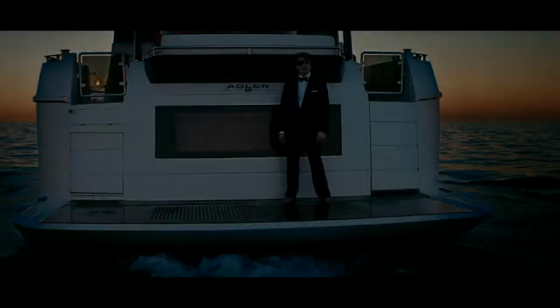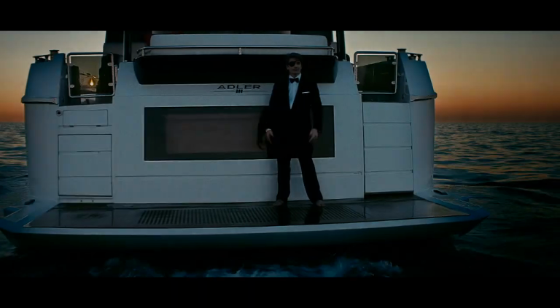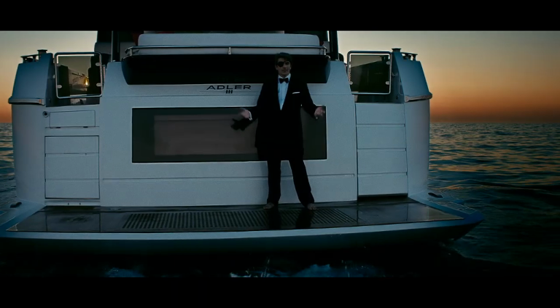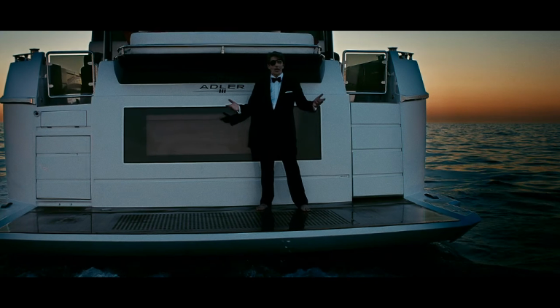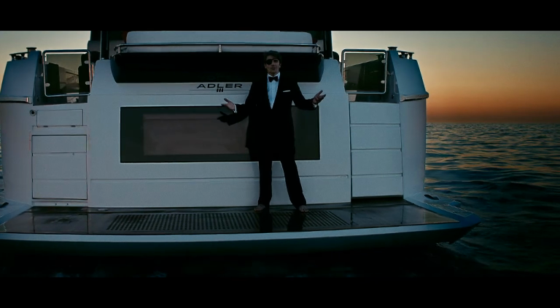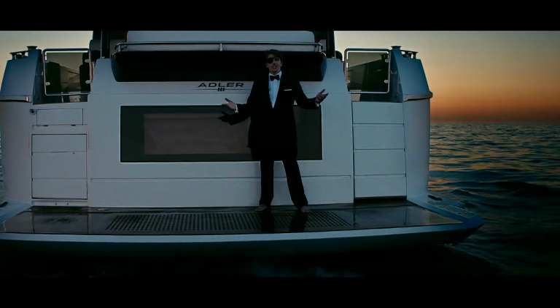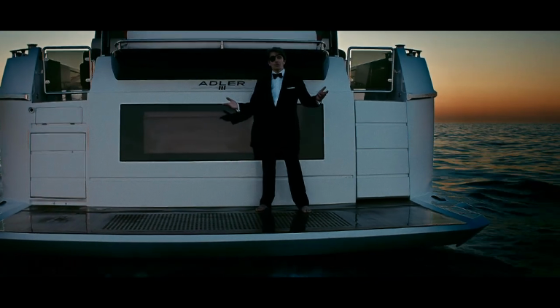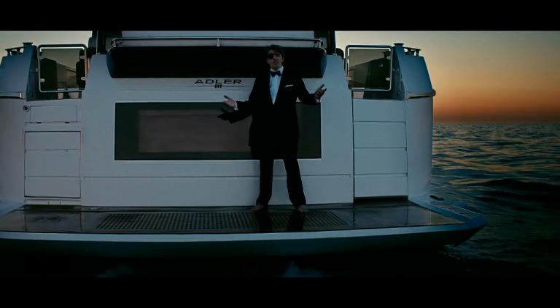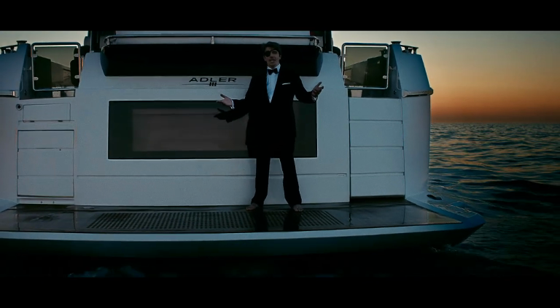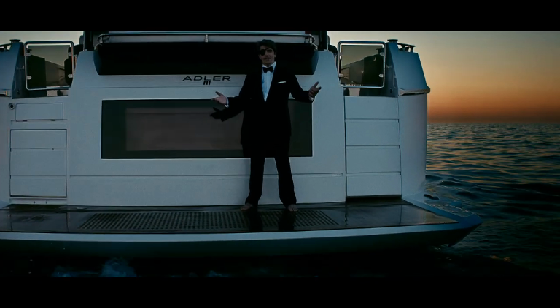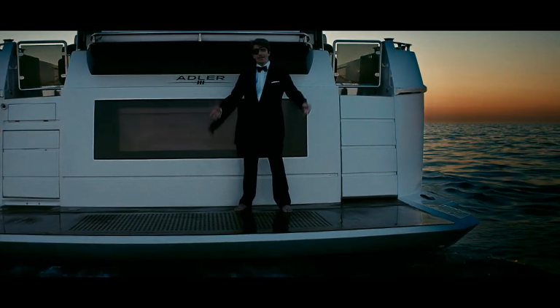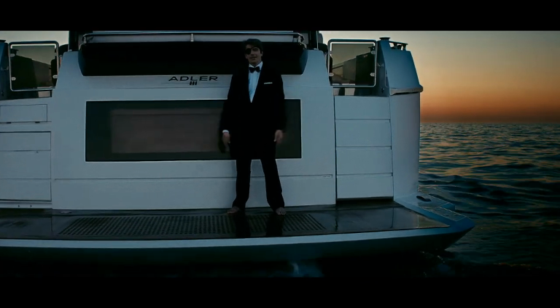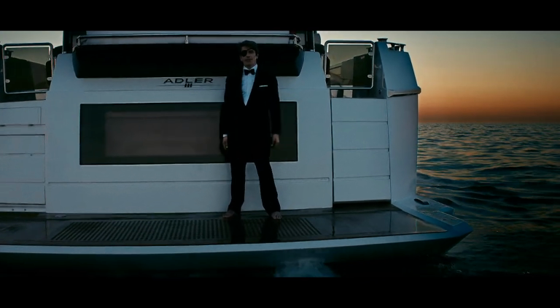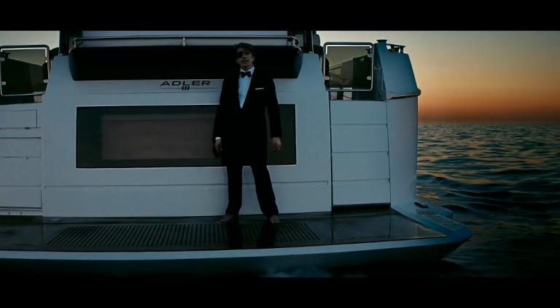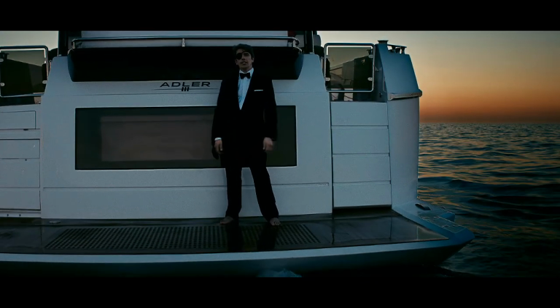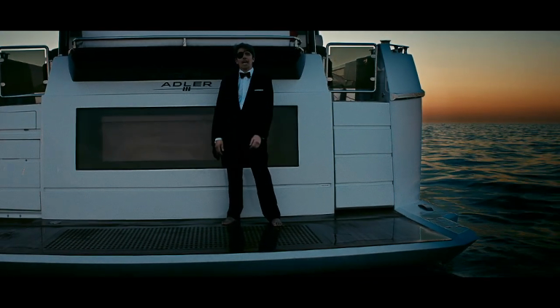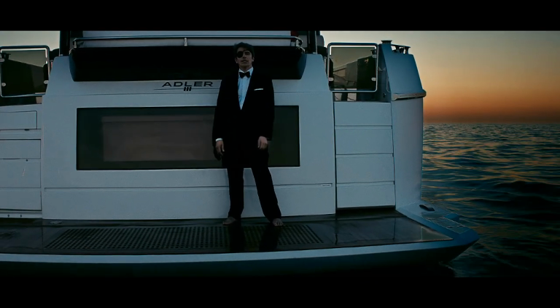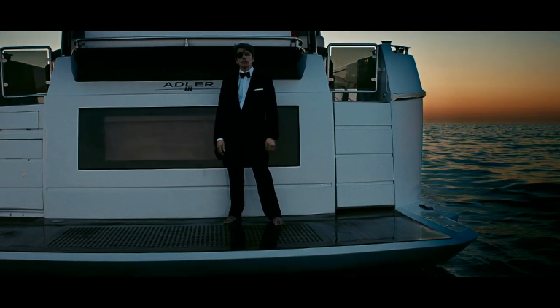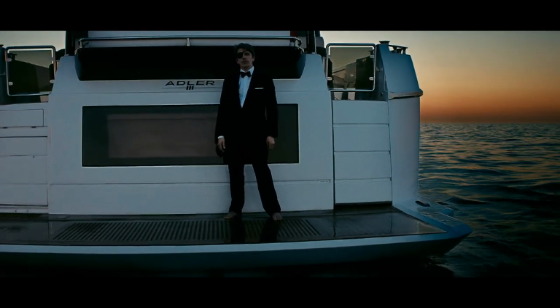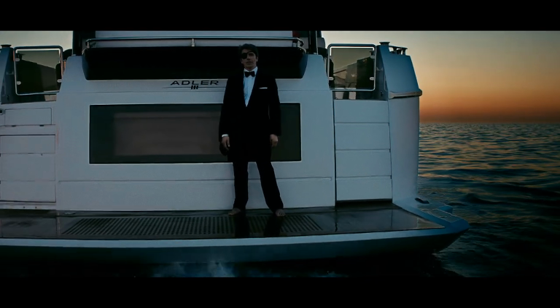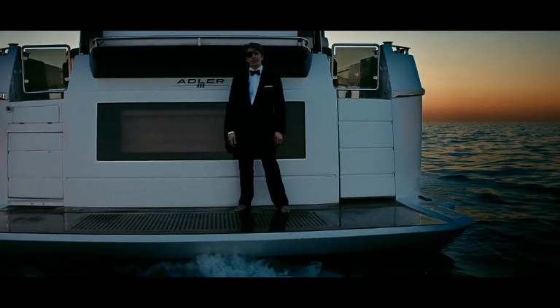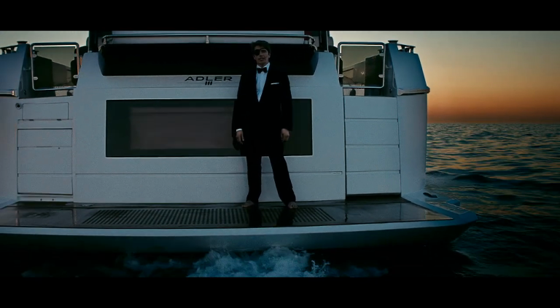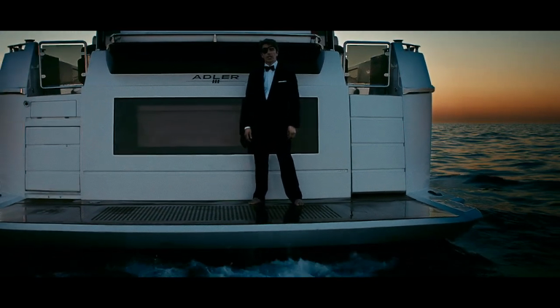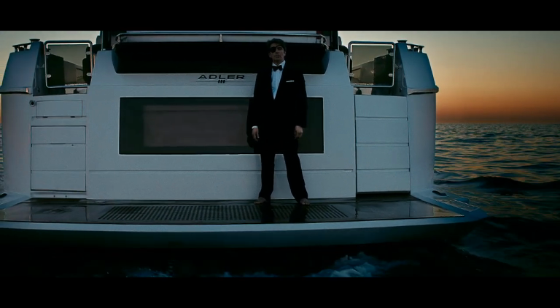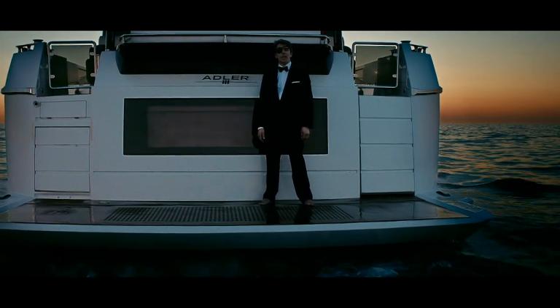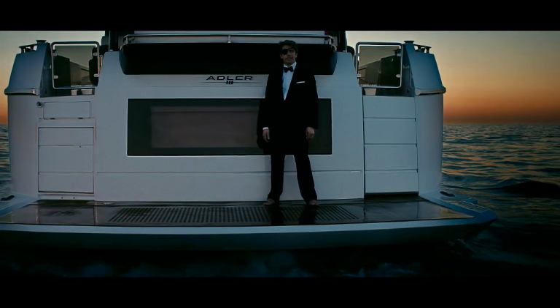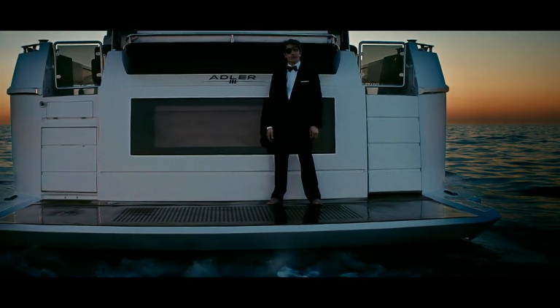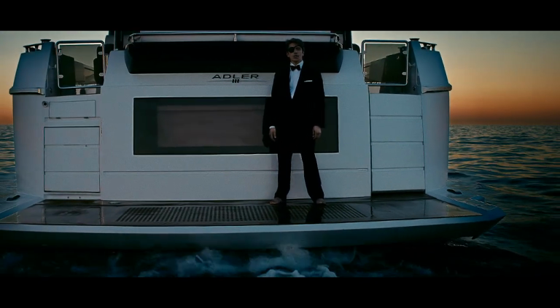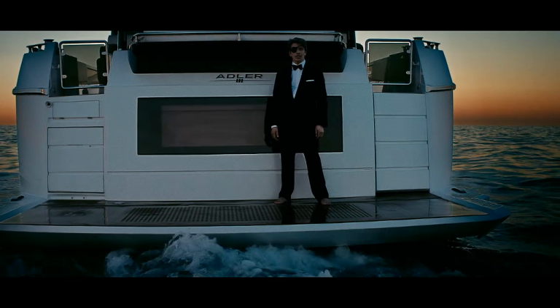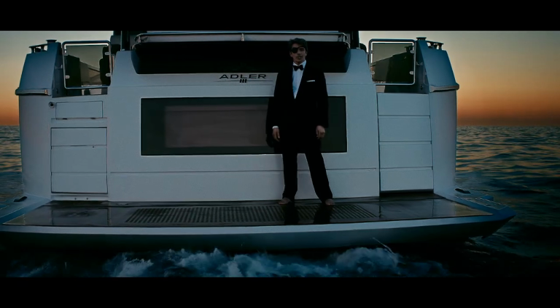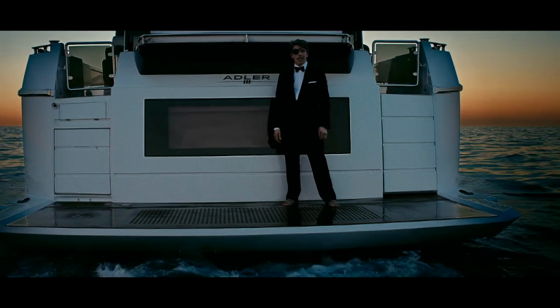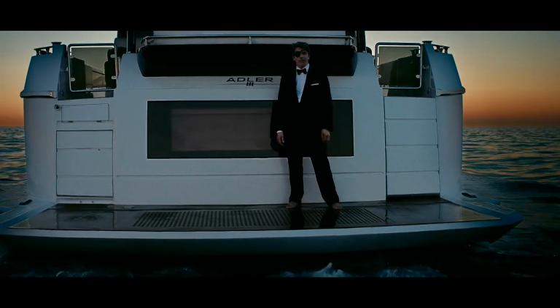So, what's left to be said? Finally, the Adler Suprema is a yacht made to change the game.